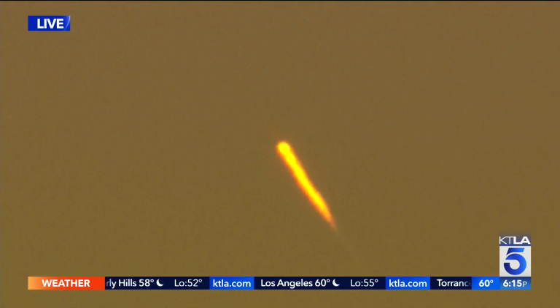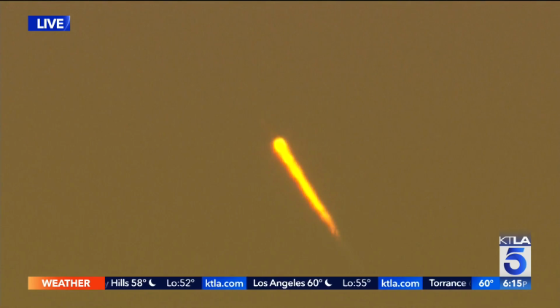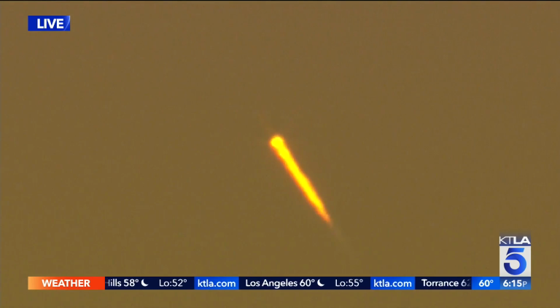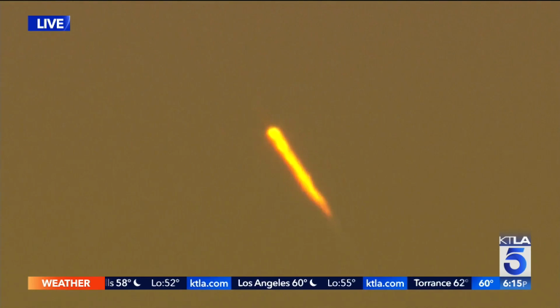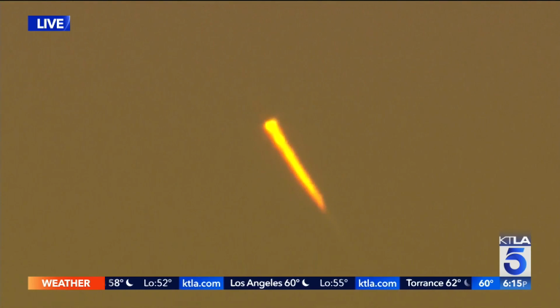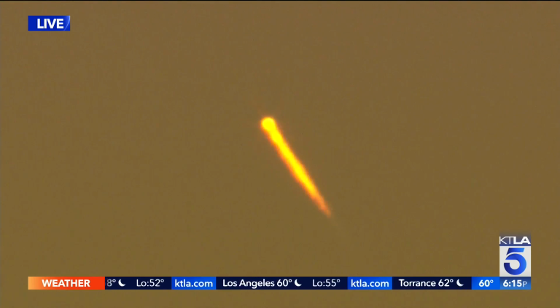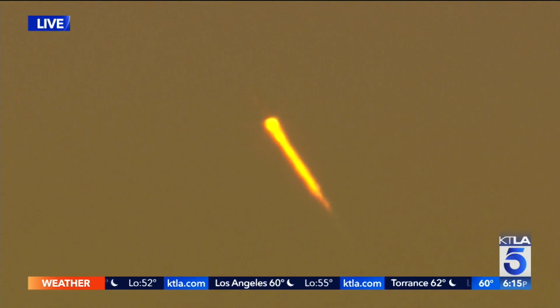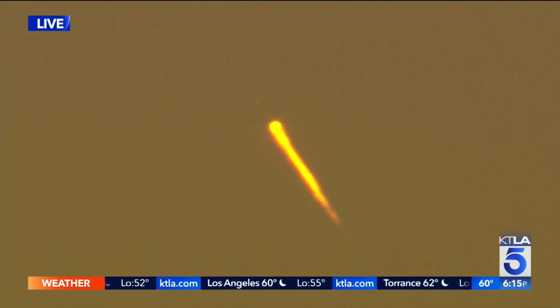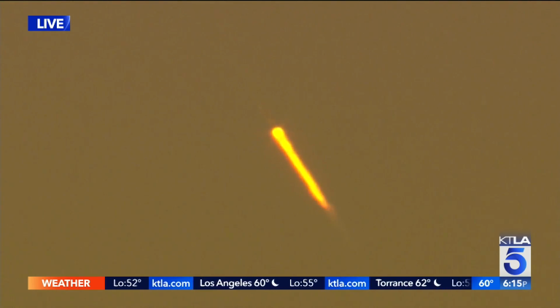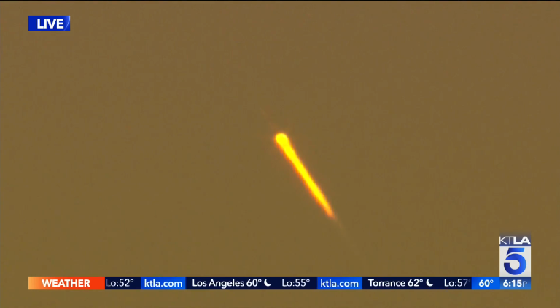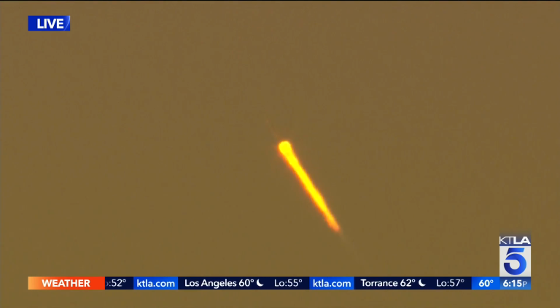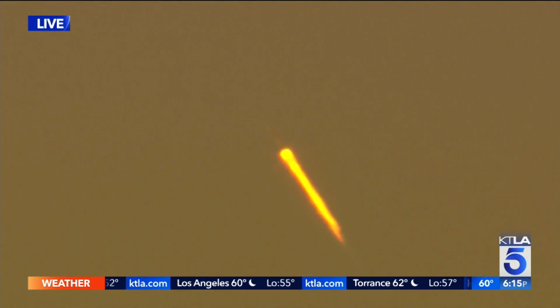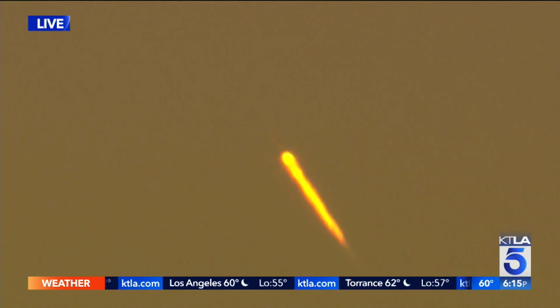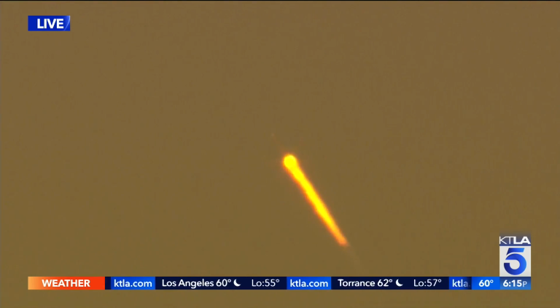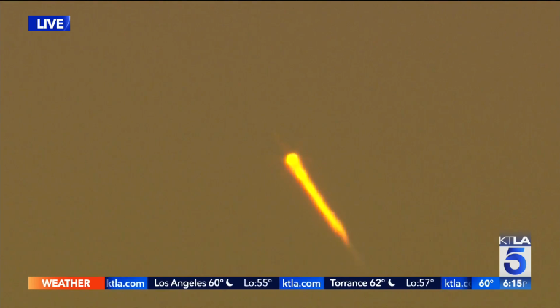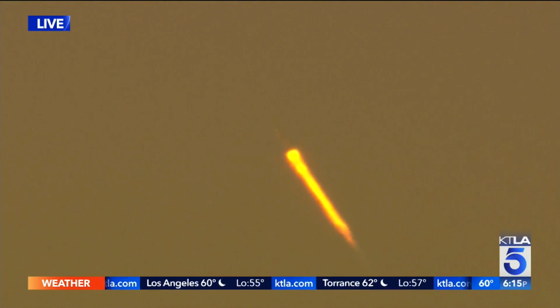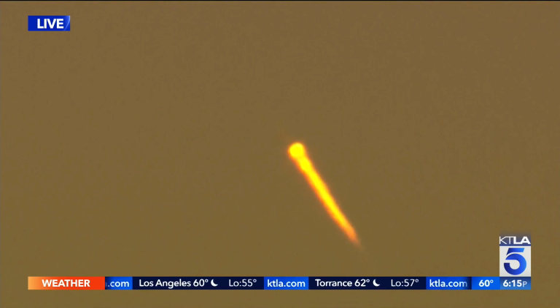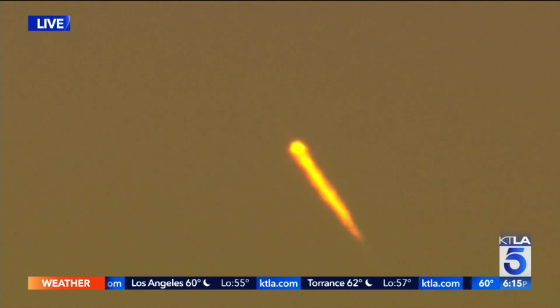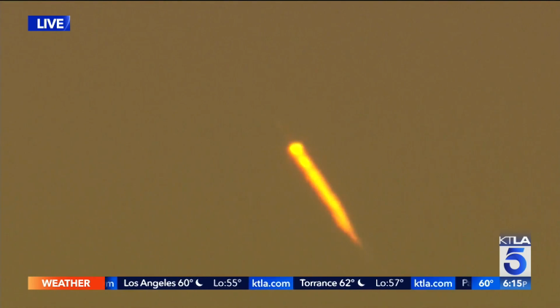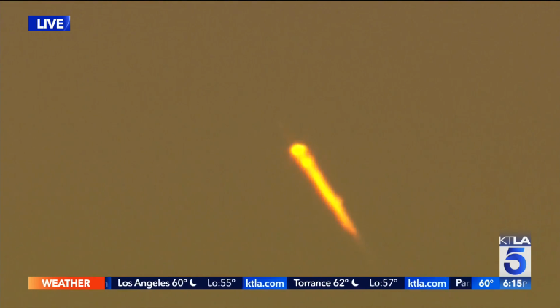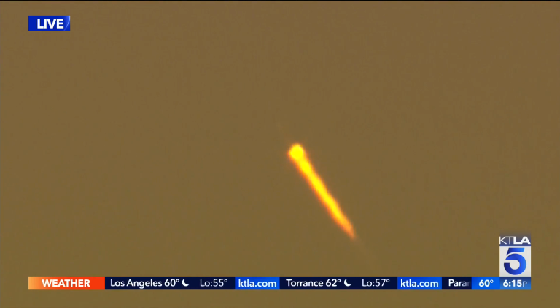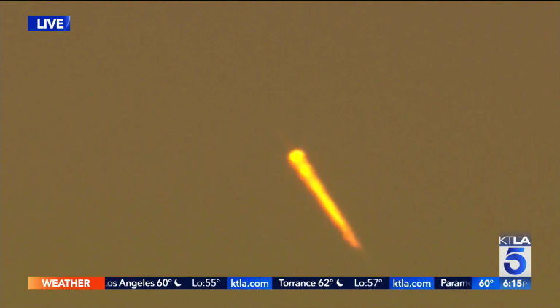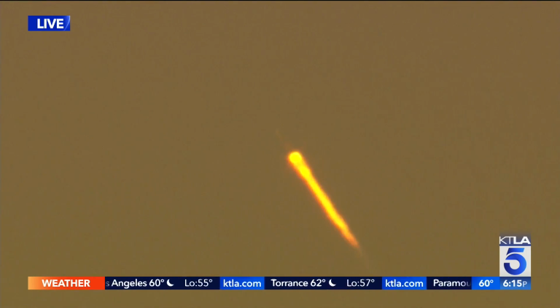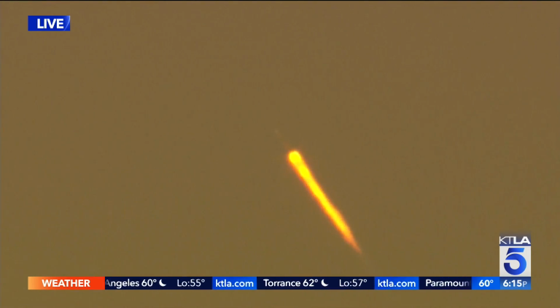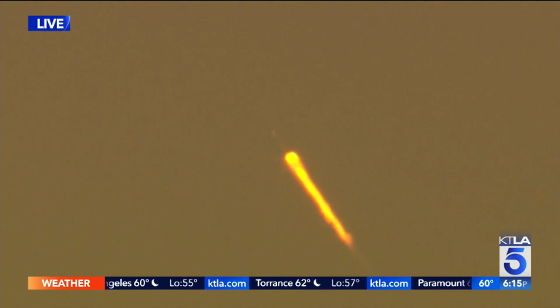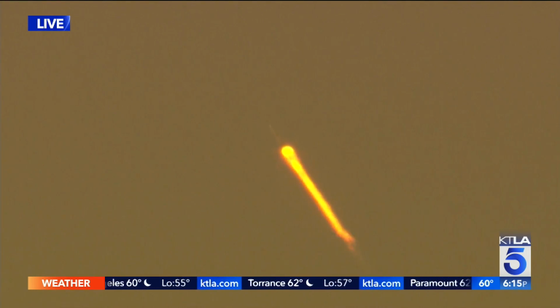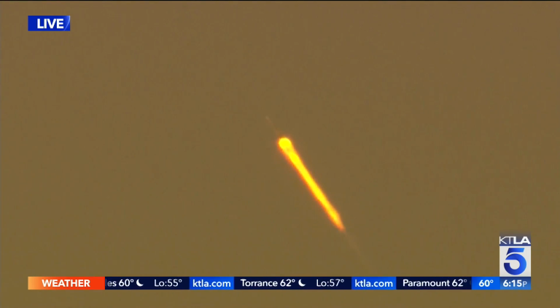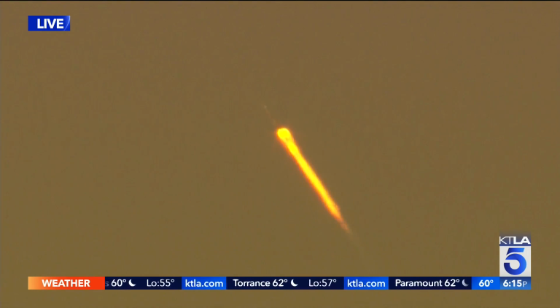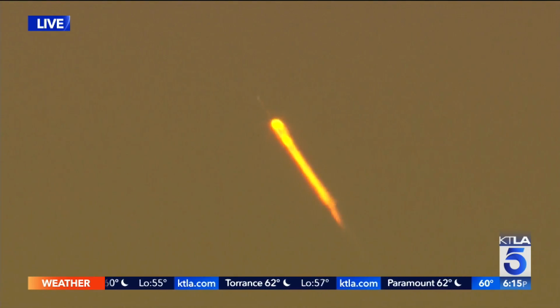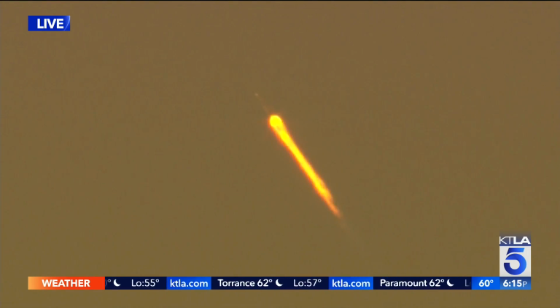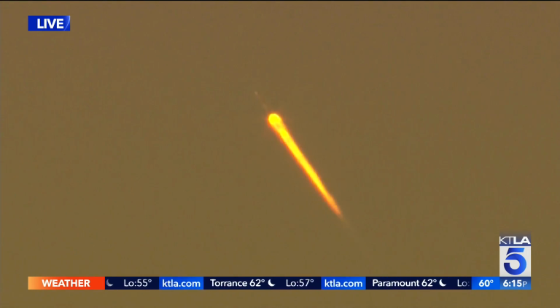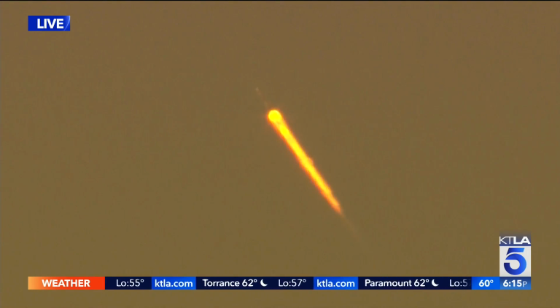Now eventually it's going to make a turn, go along the coast of Baja California, where the stages will separate.